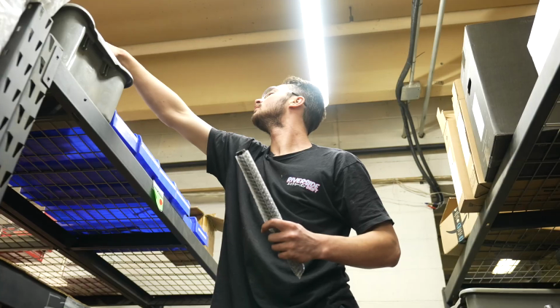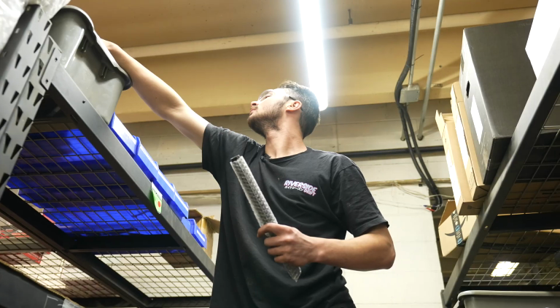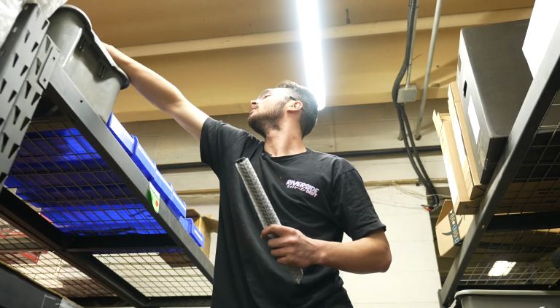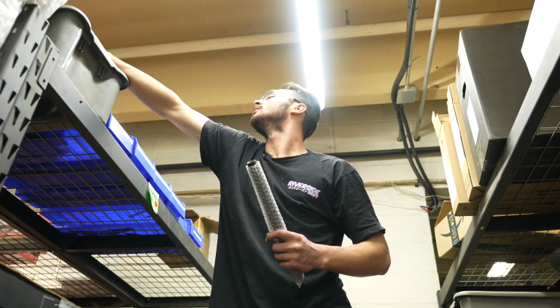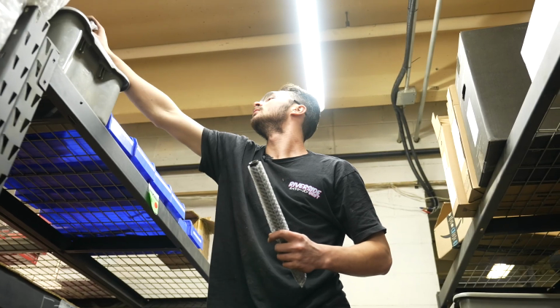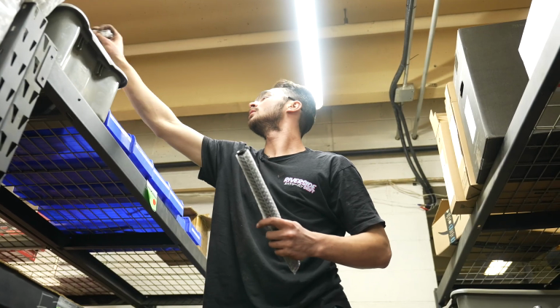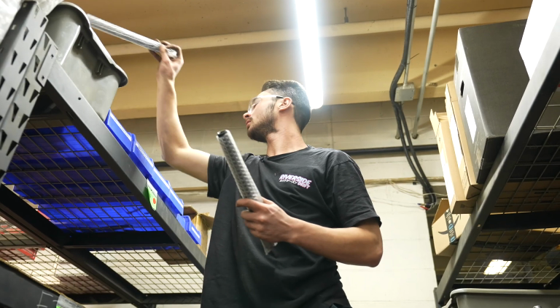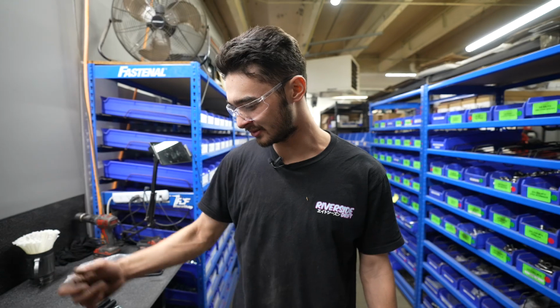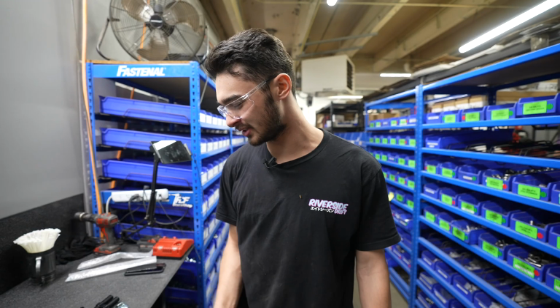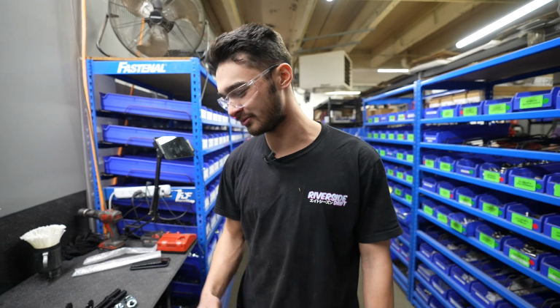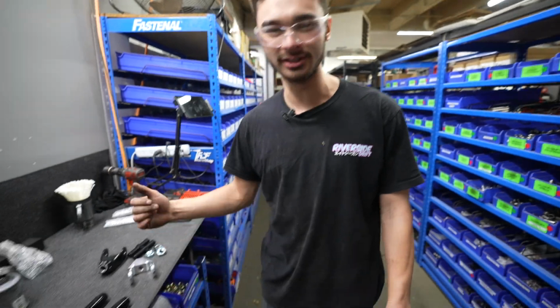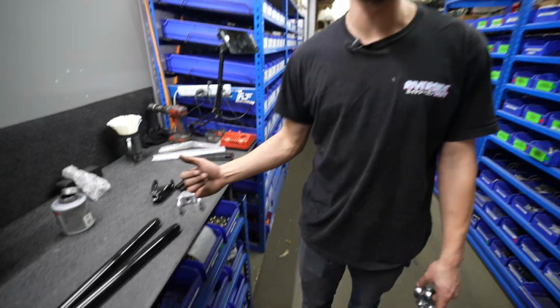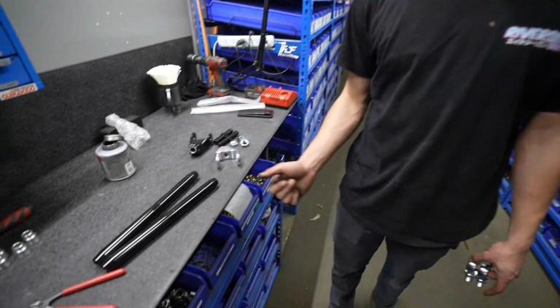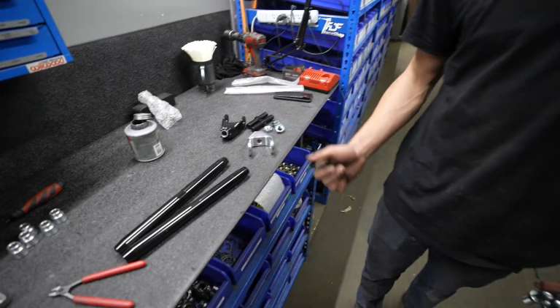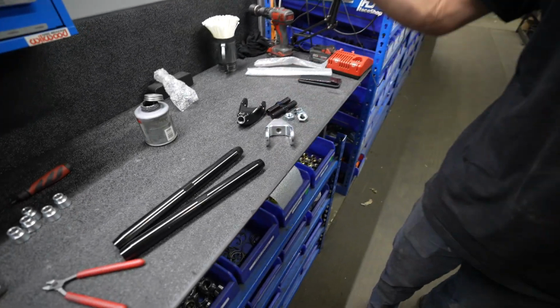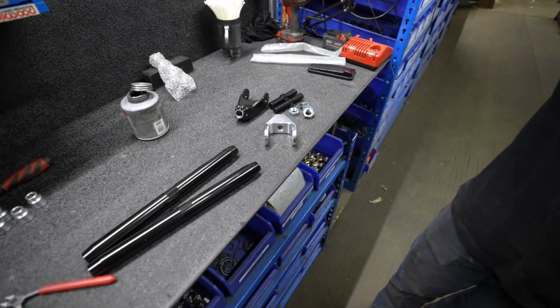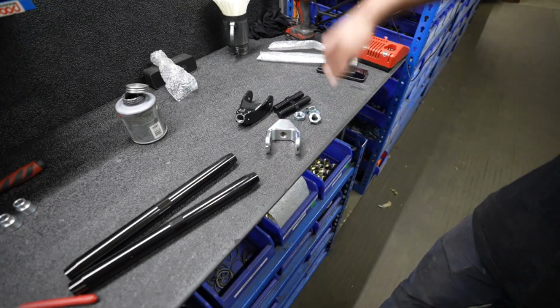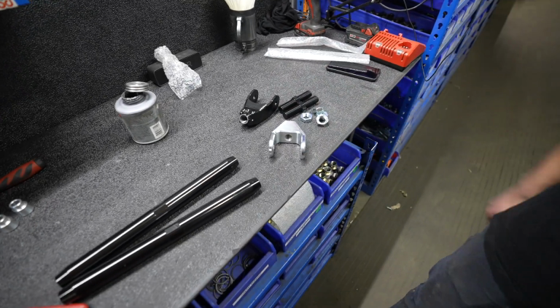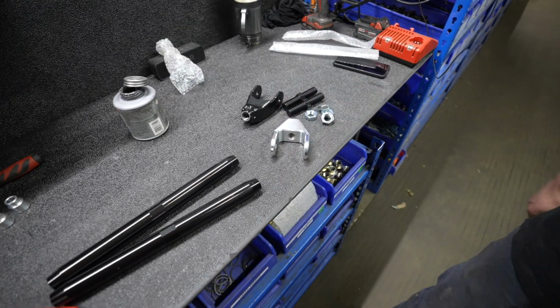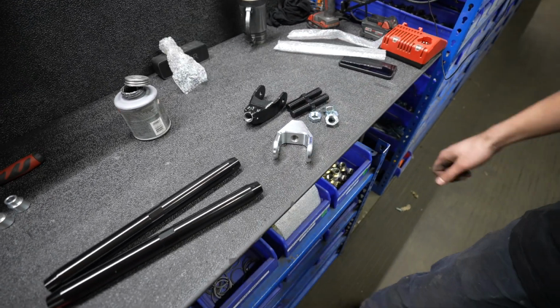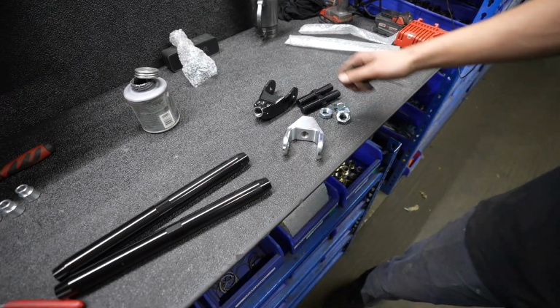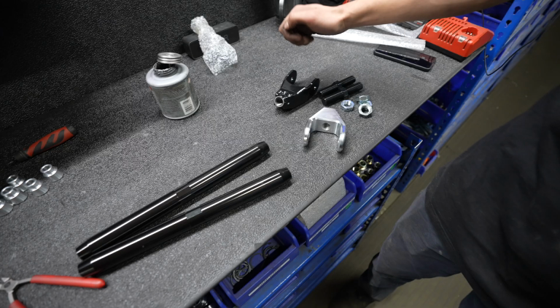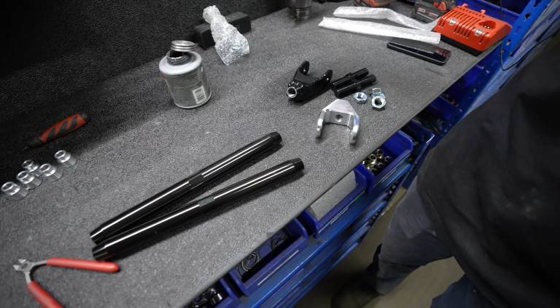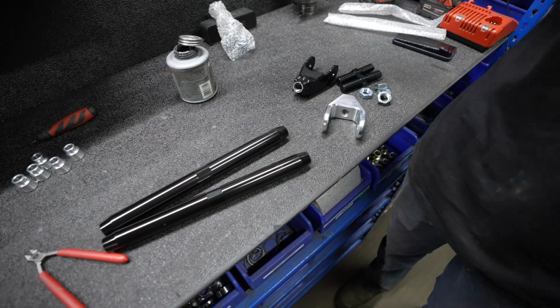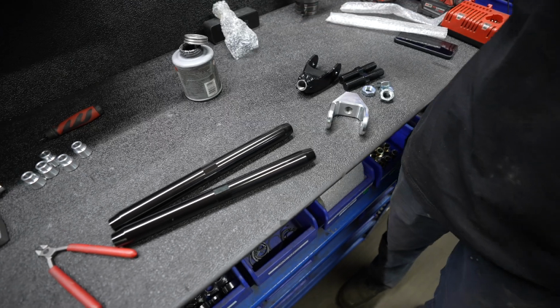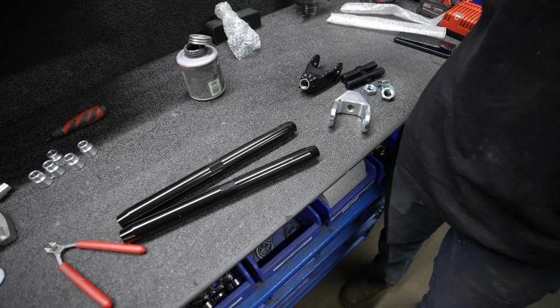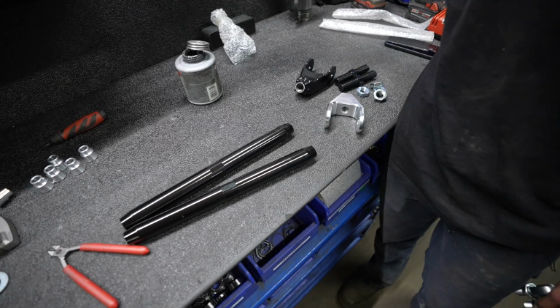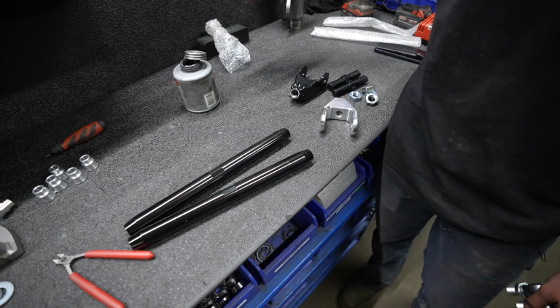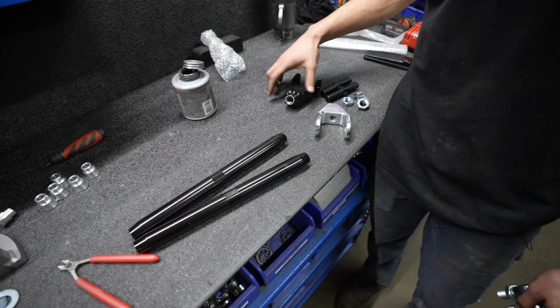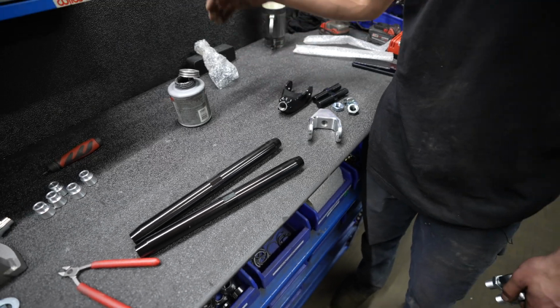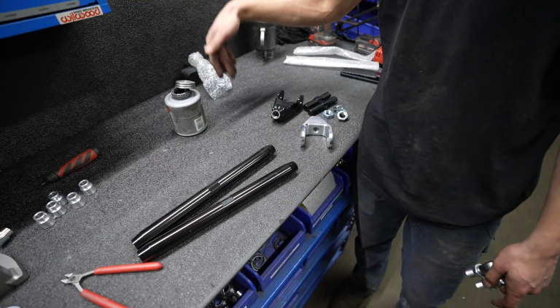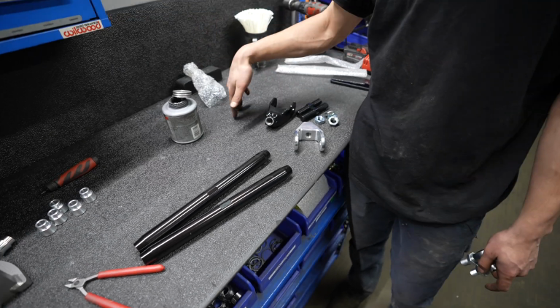What I'm doing here is assembling rear lower control arms and rear upper control arms for the BMW E46 and E36.